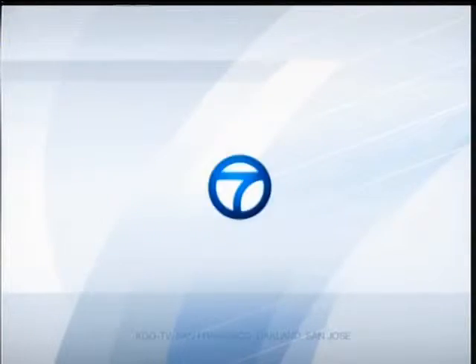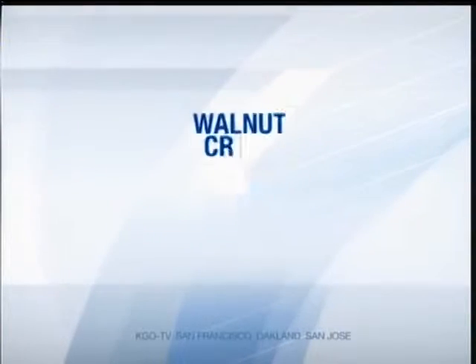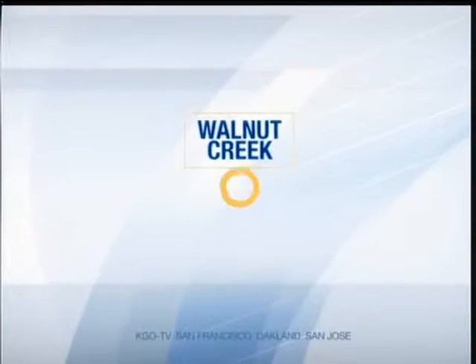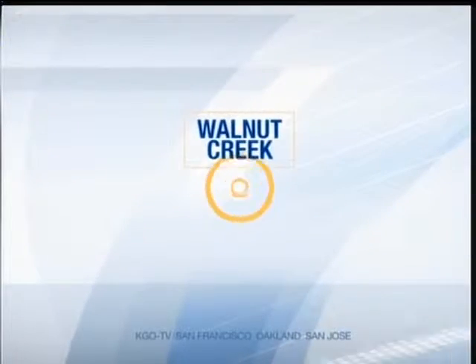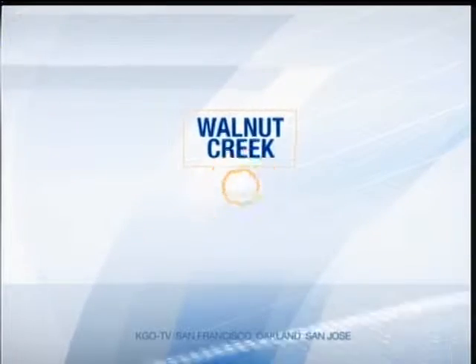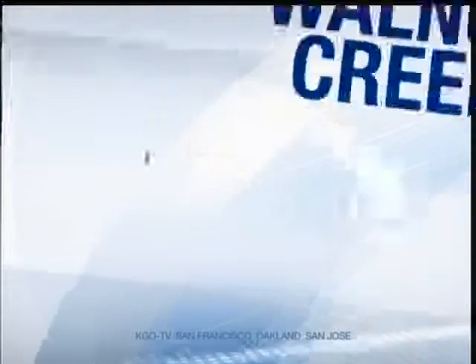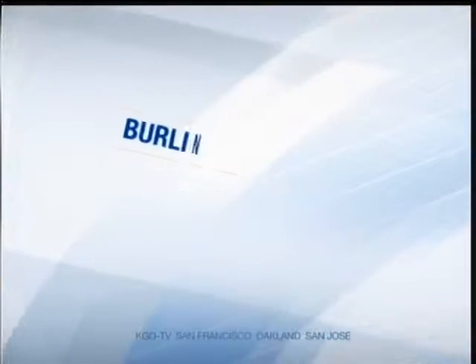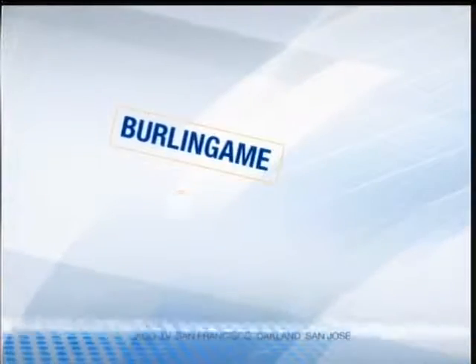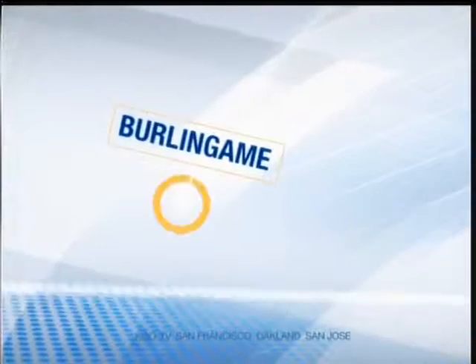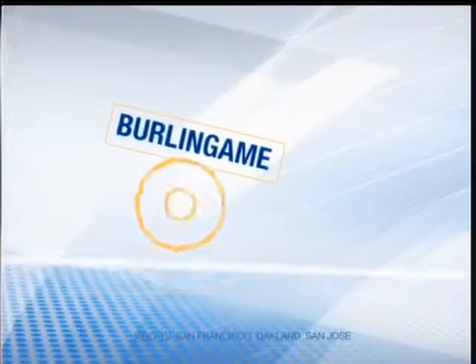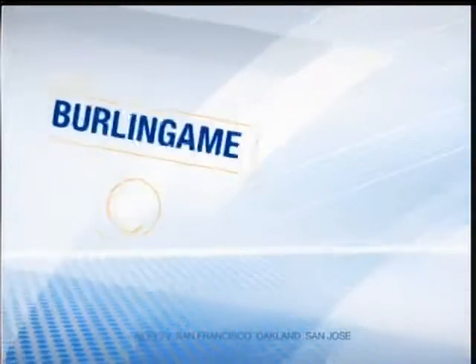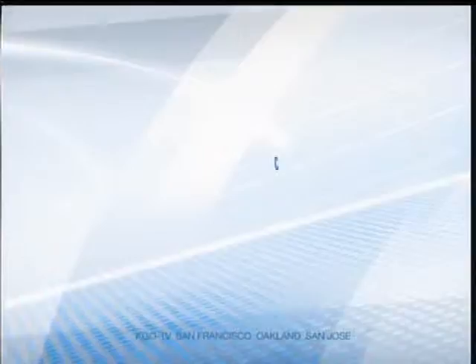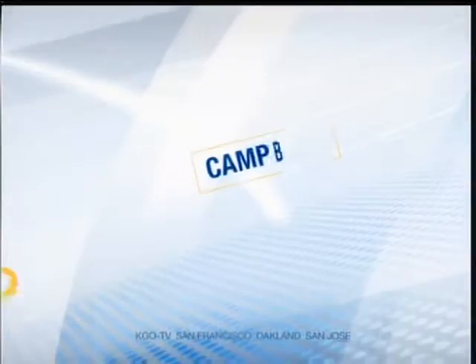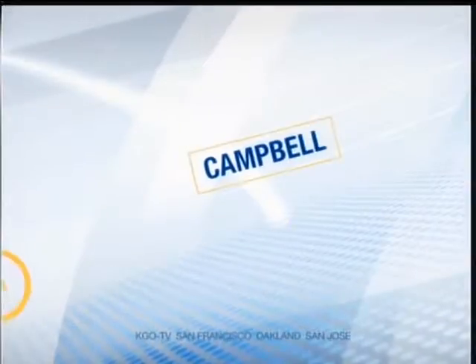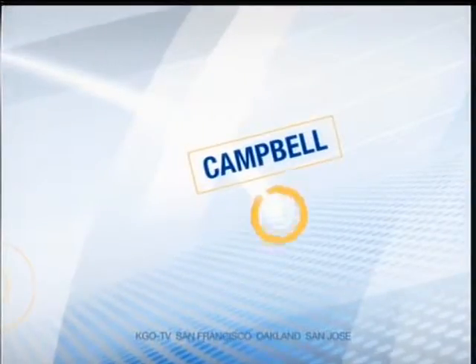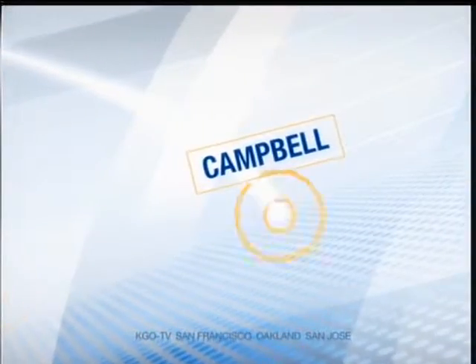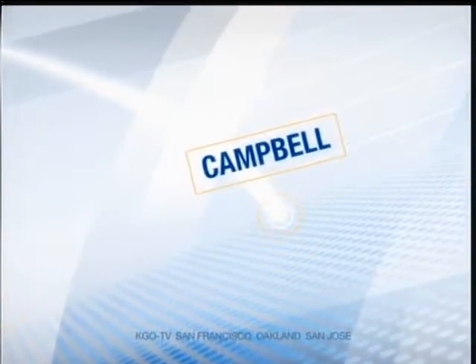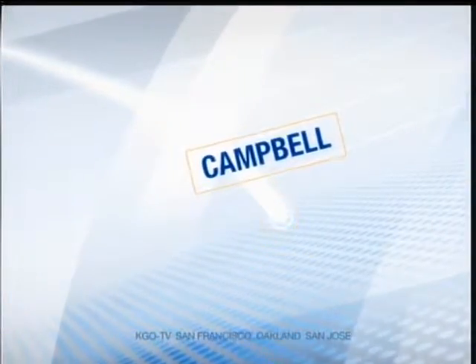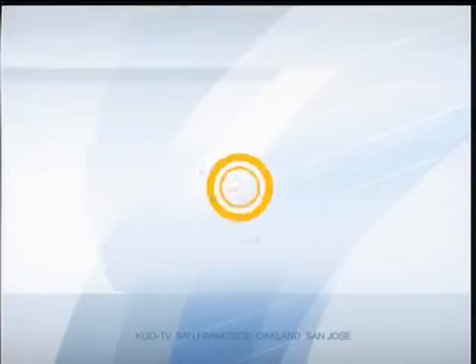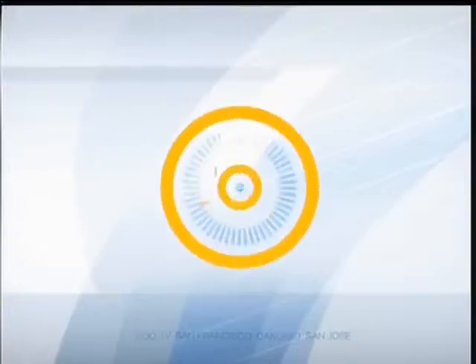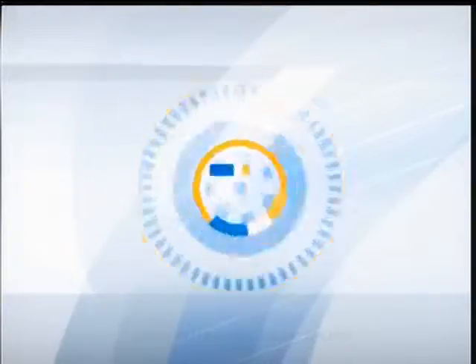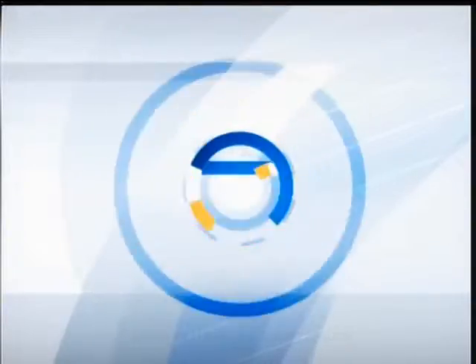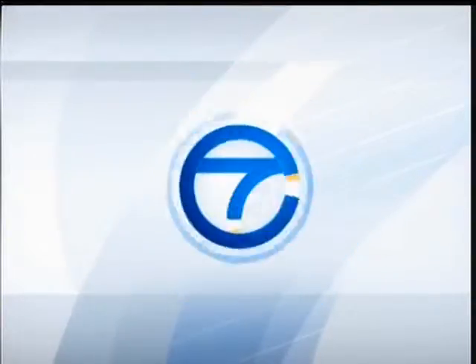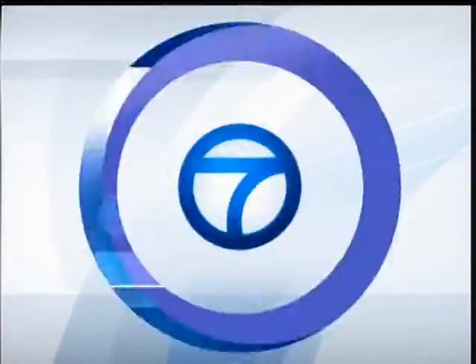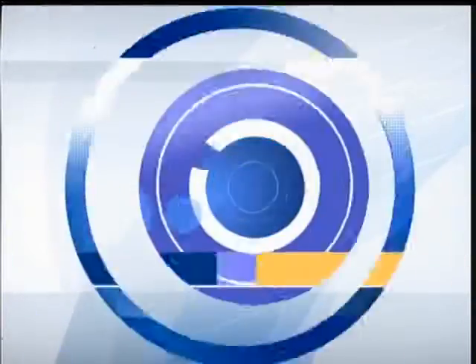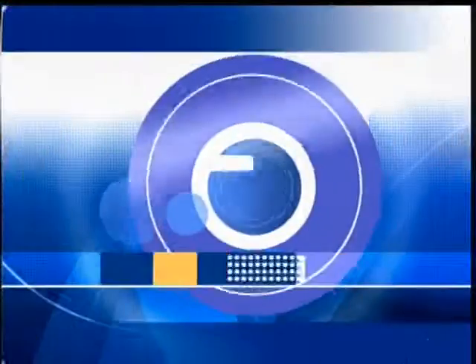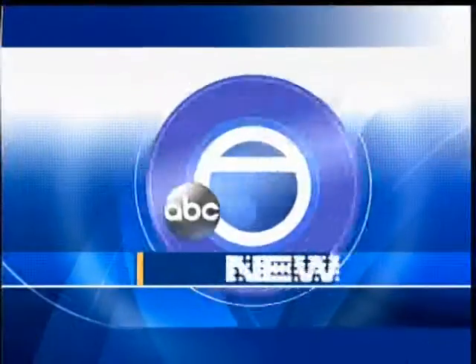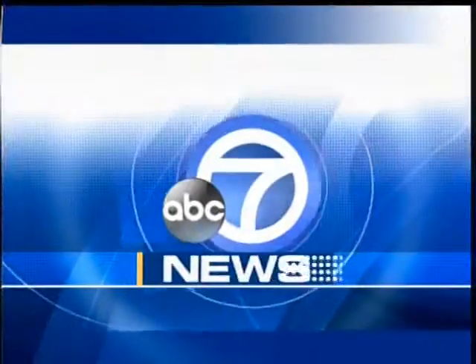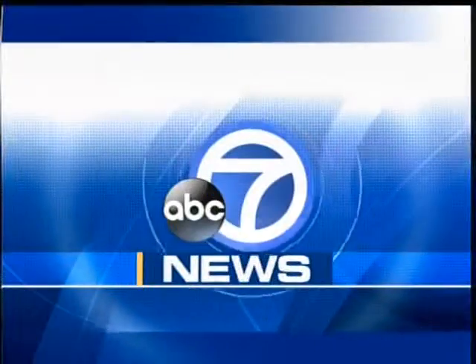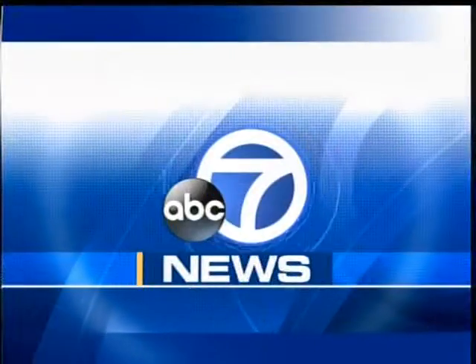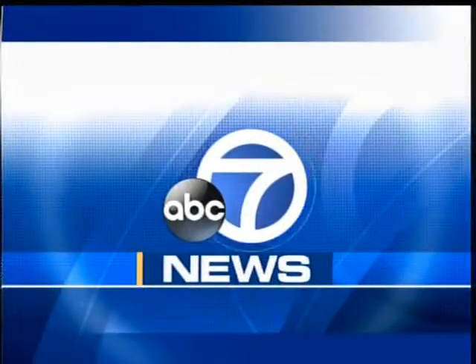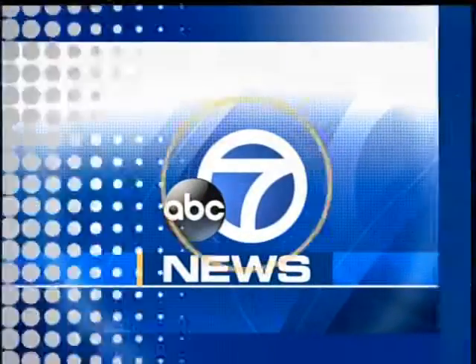Walnut Creek, Burlingame, Campbell, and all the Bay Area. This is ABC 7 News.